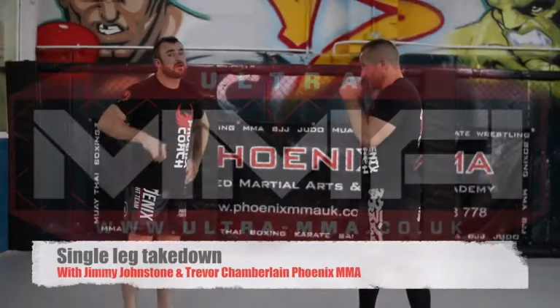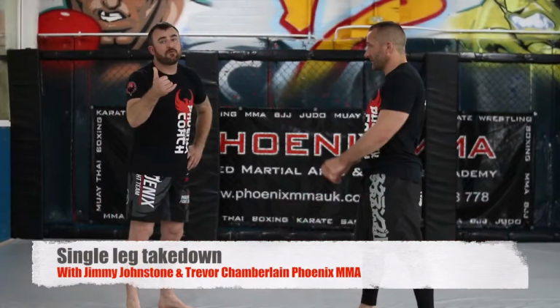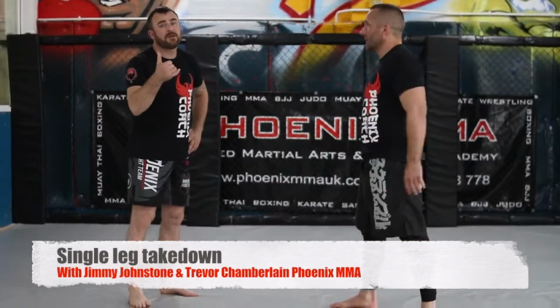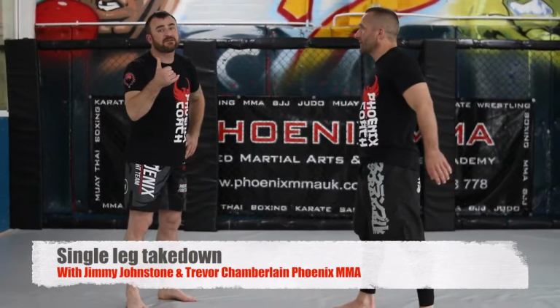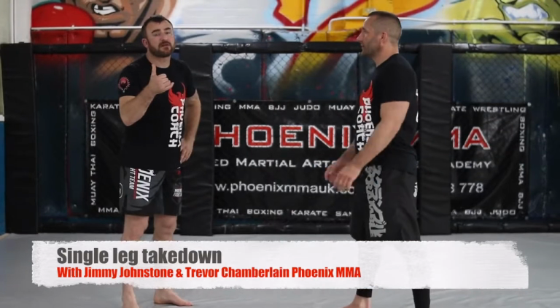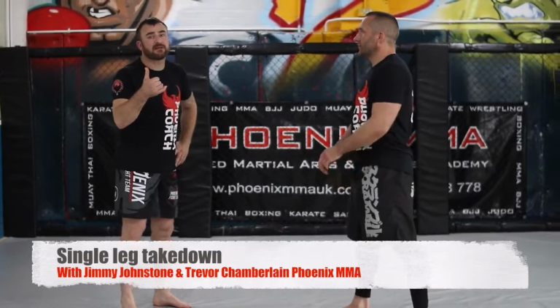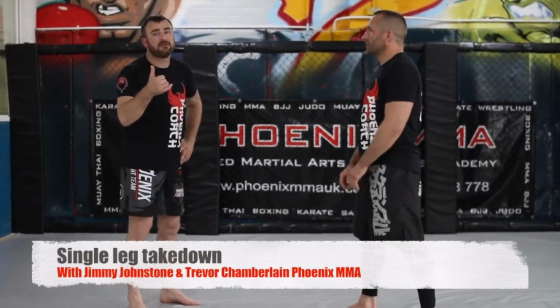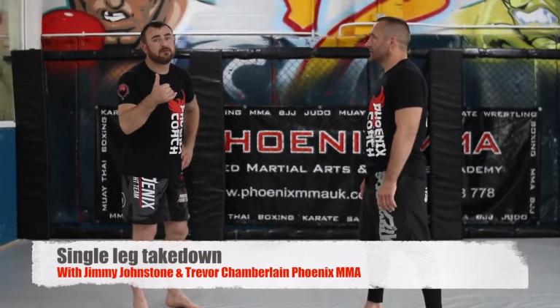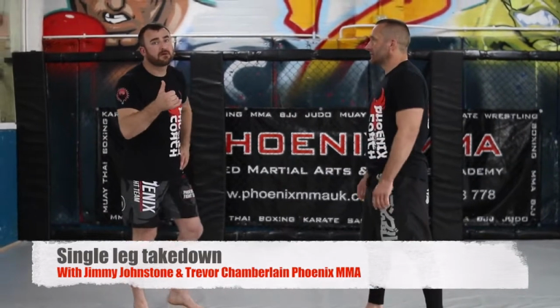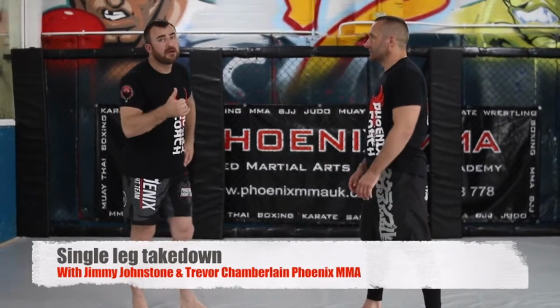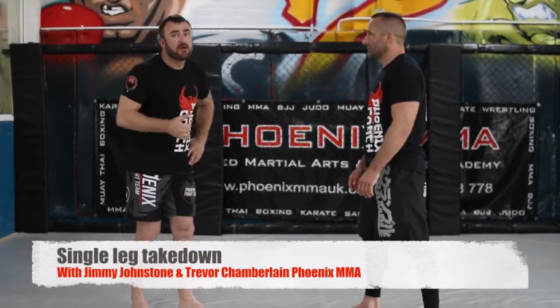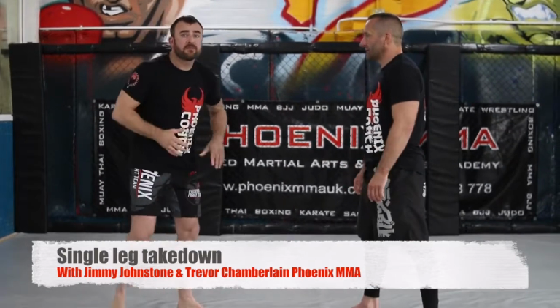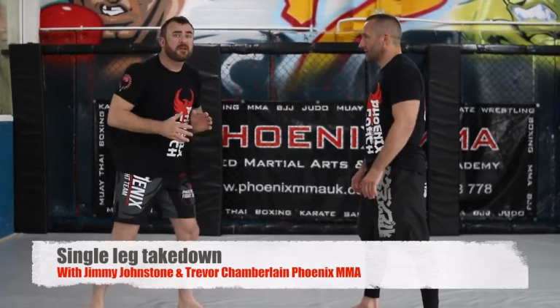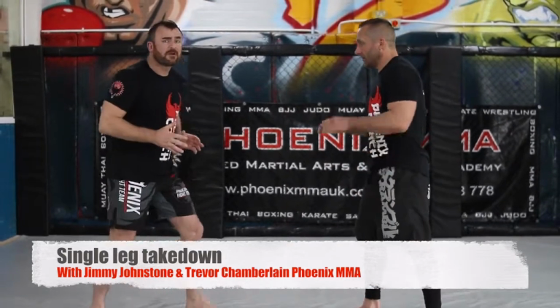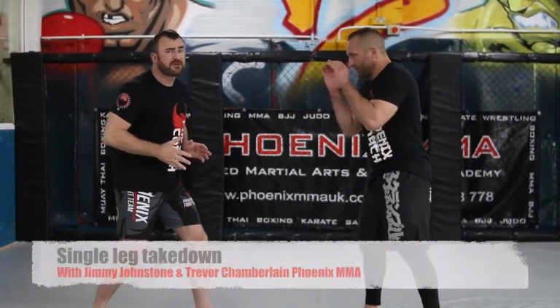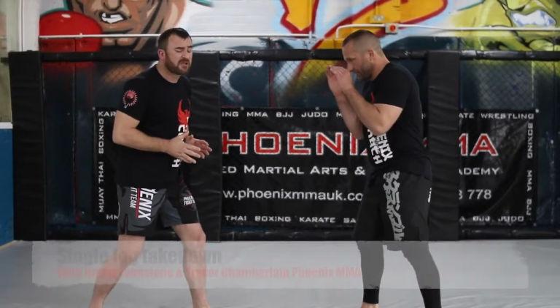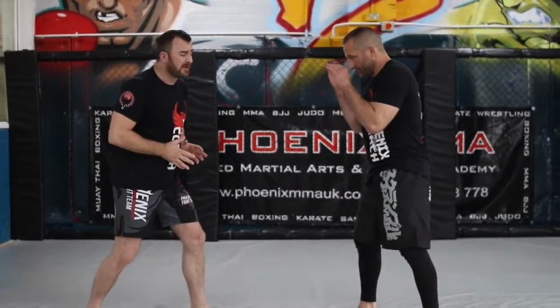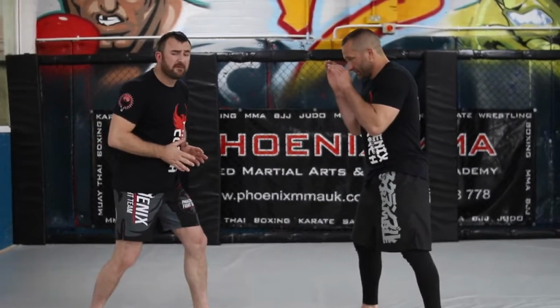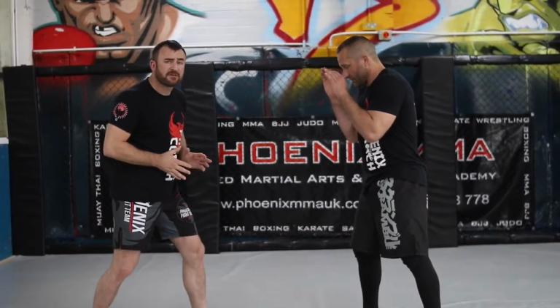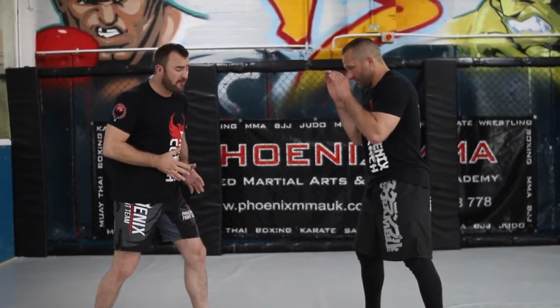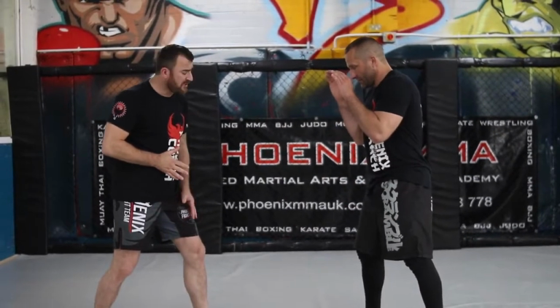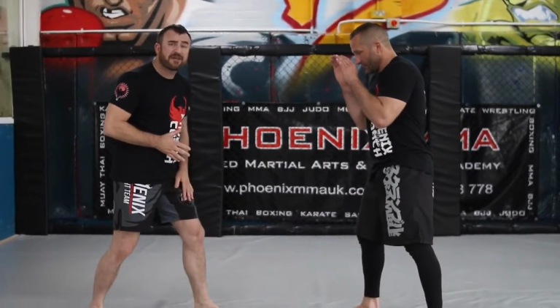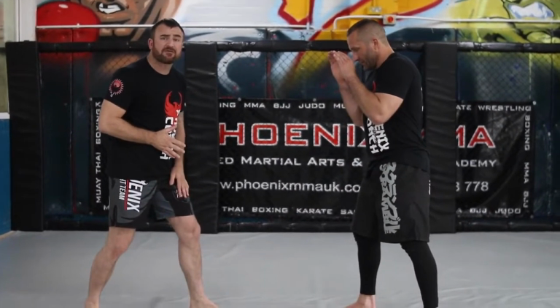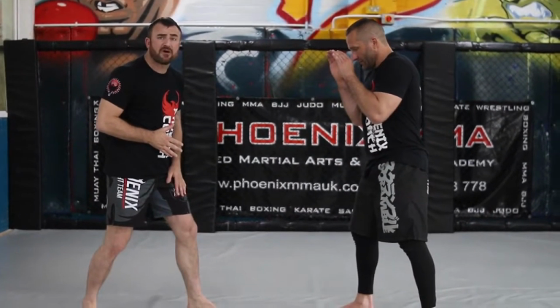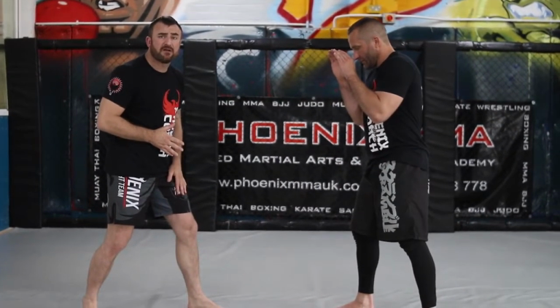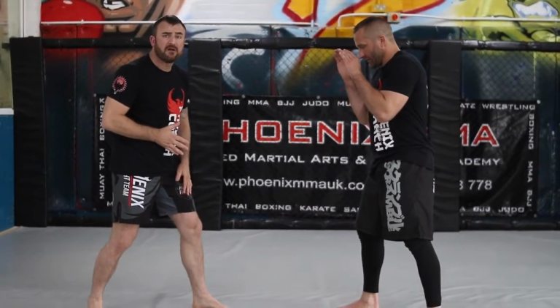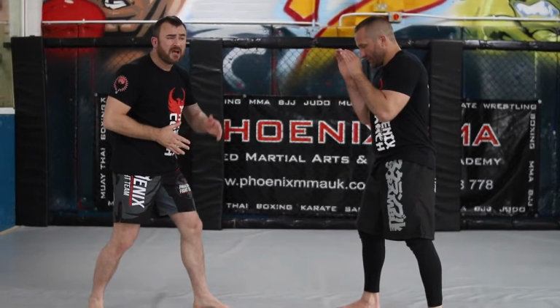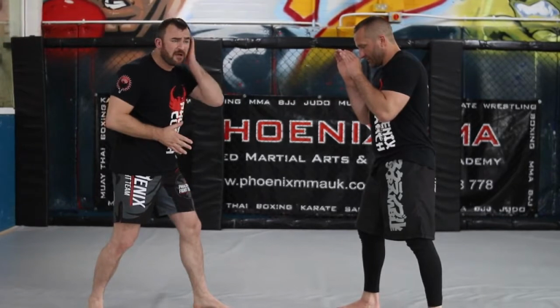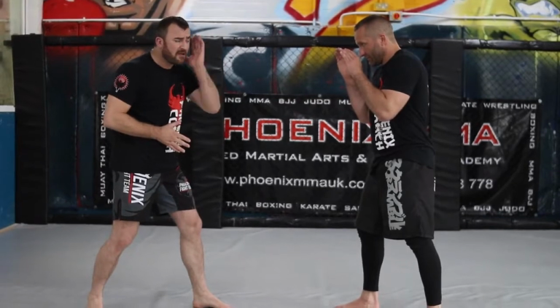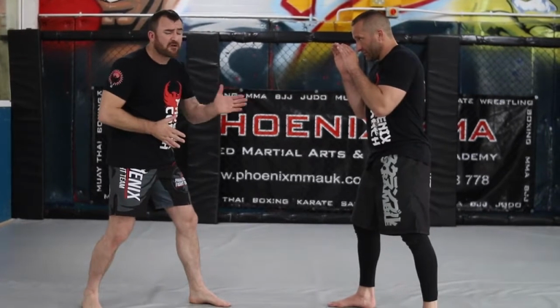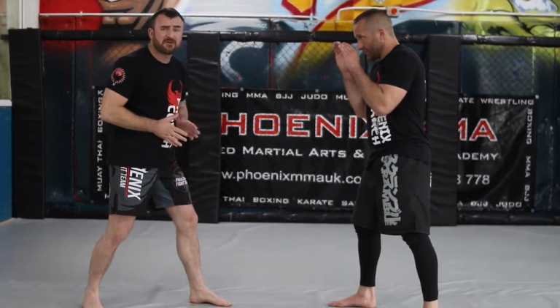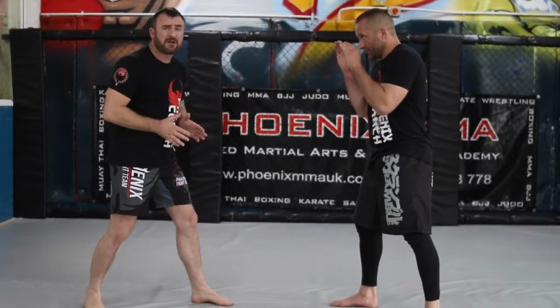Okay, one by six, you're going to take down. So I'm going to make a penetration step again. This time I'm going to step on the outside. My ear gets to the belly.